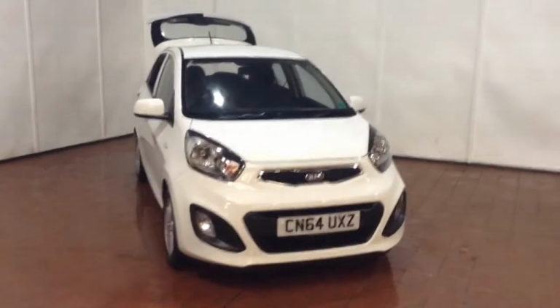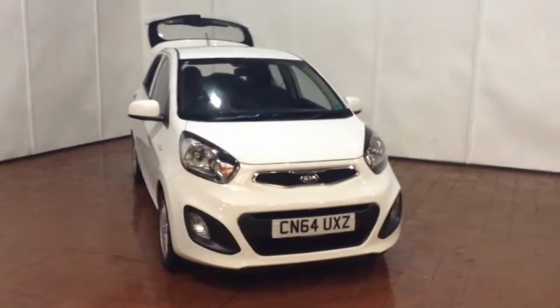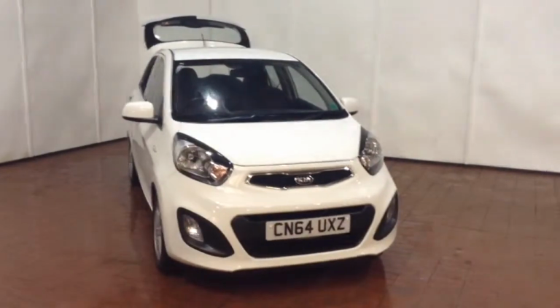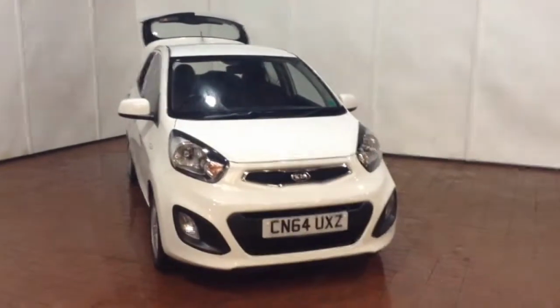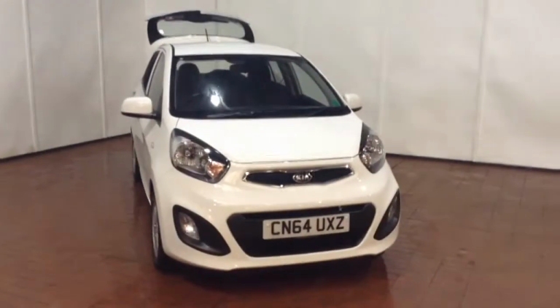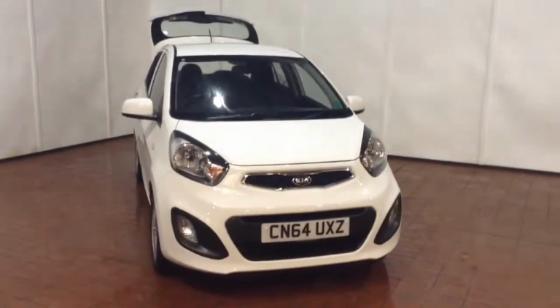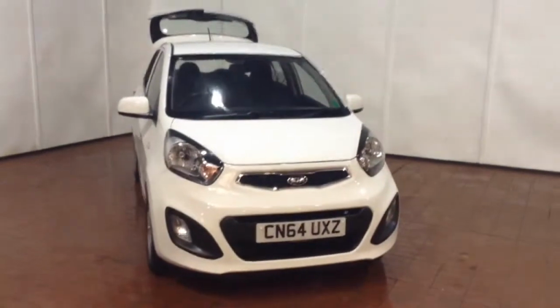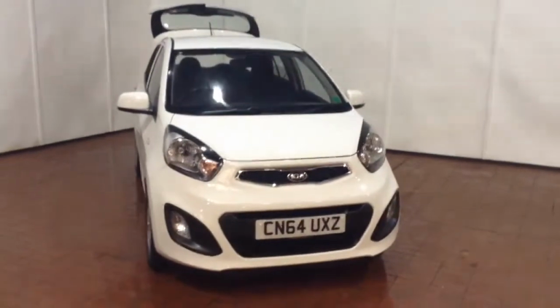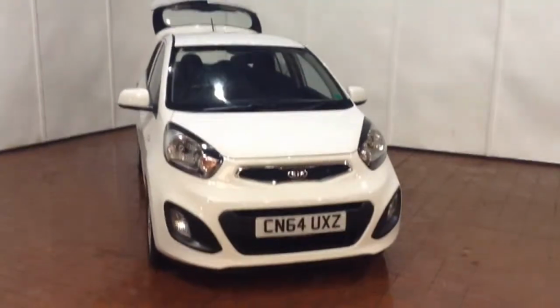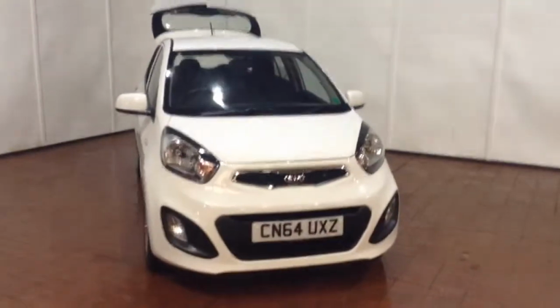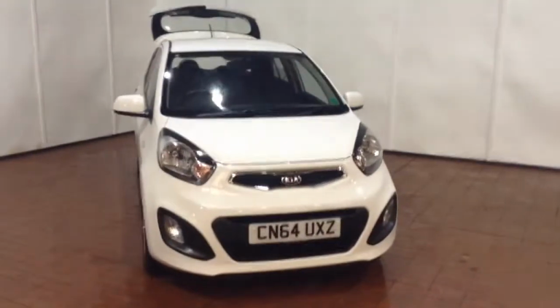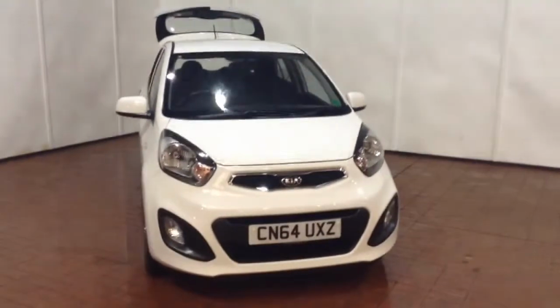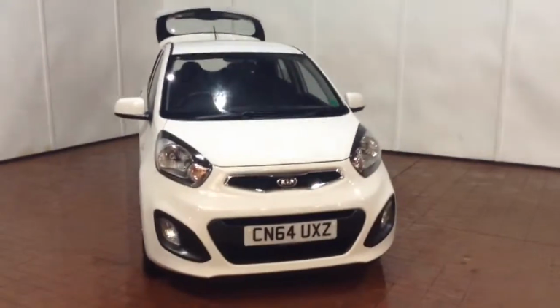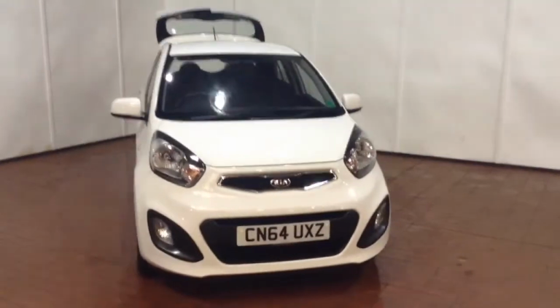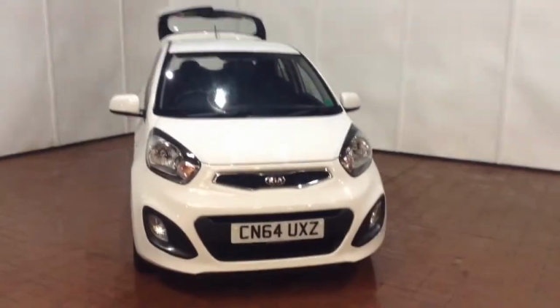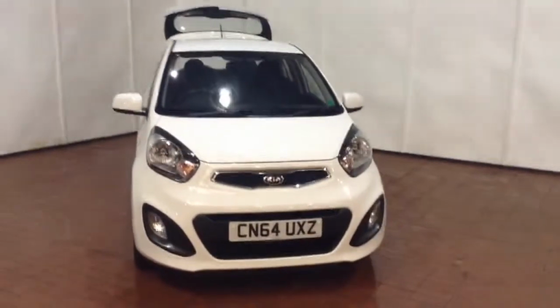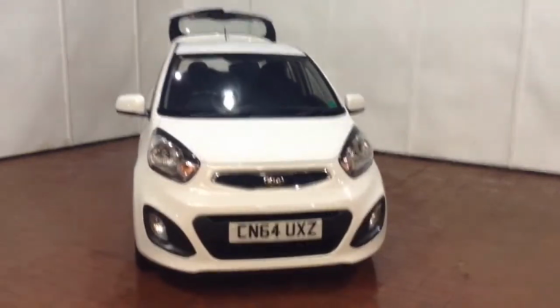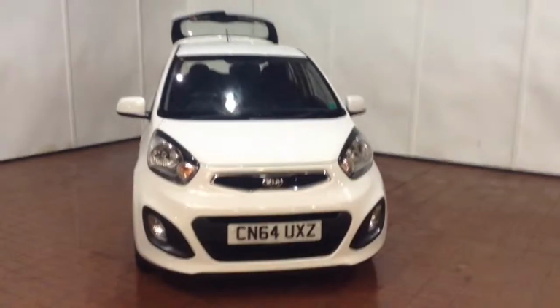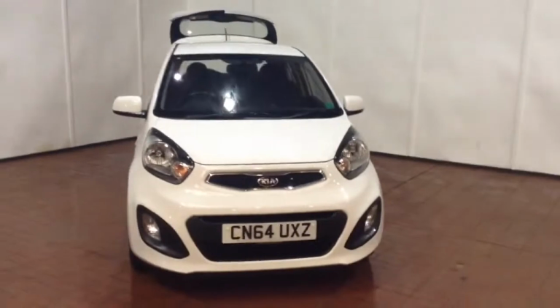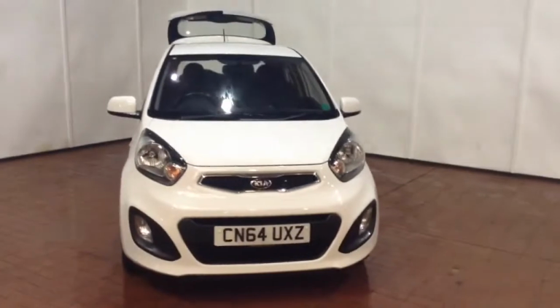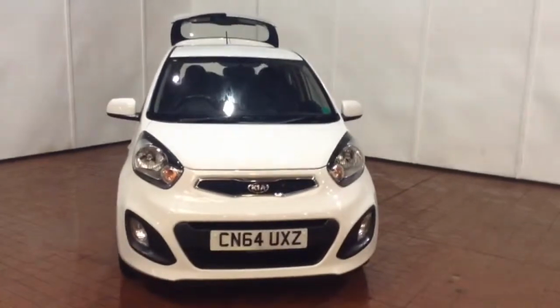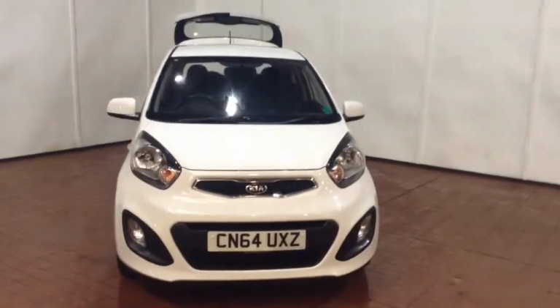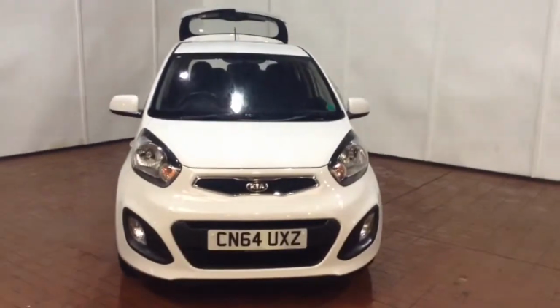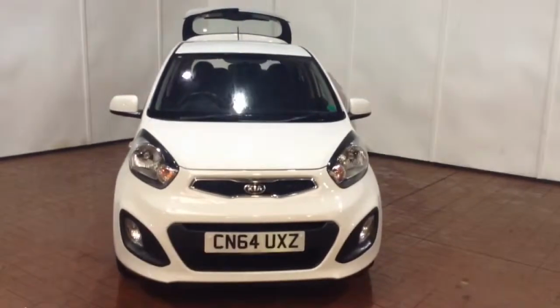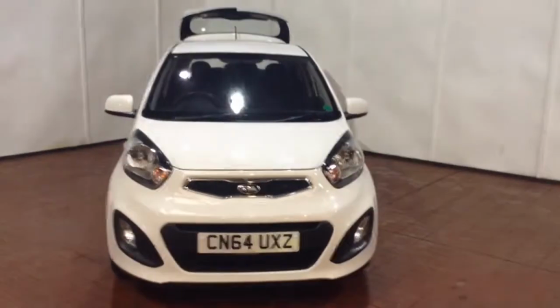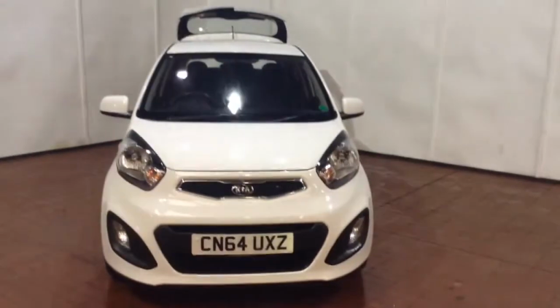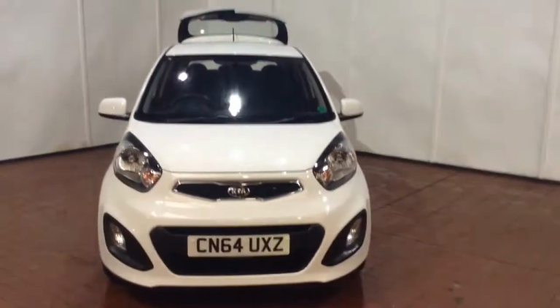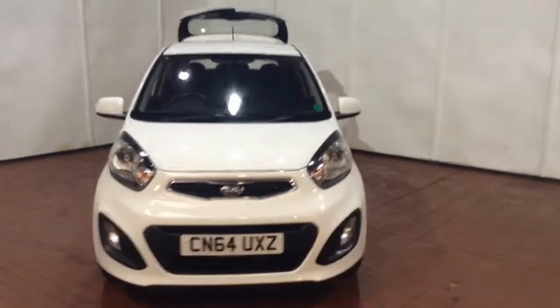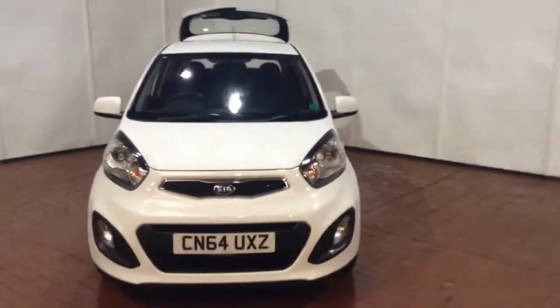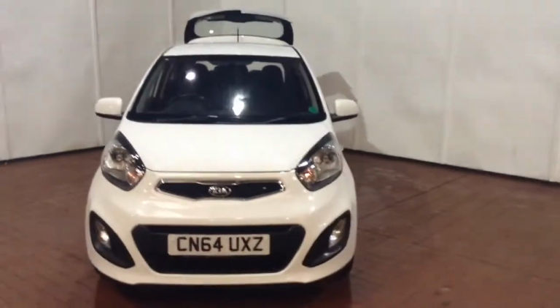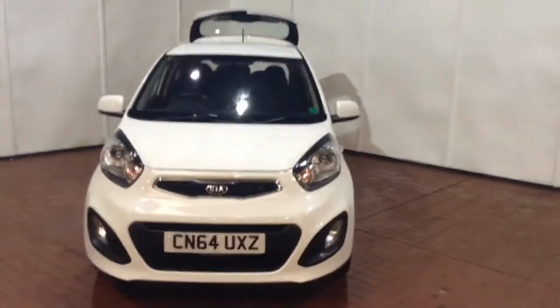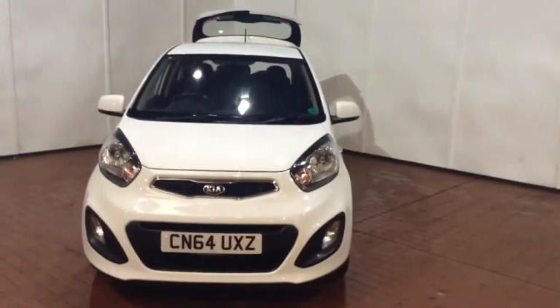Welcome to Wessex Garages in Newport. In our presentation today we have a Kia Picanto VR7 model.